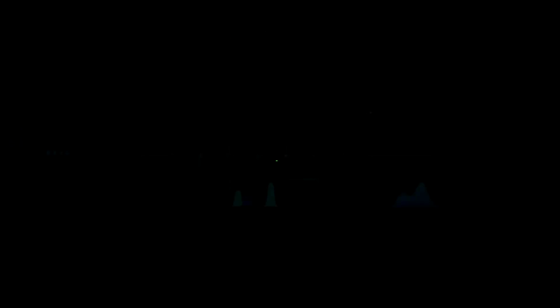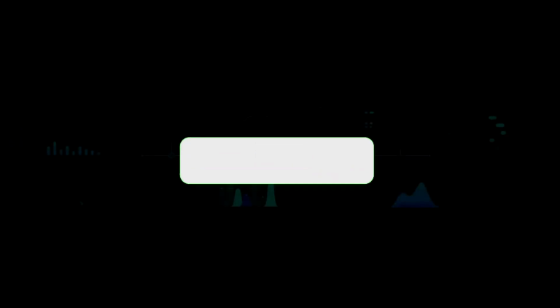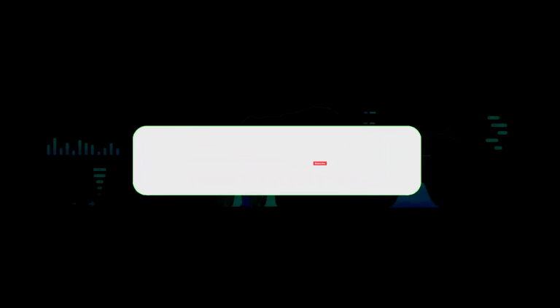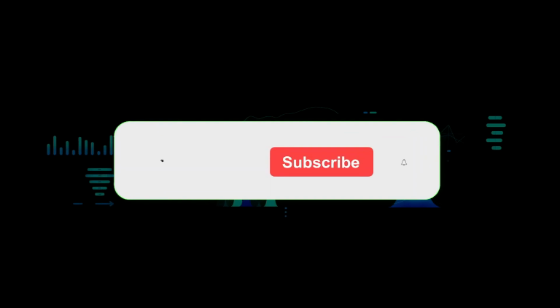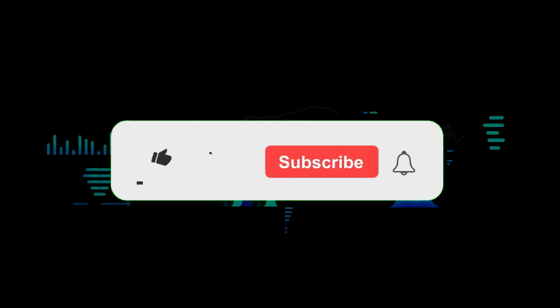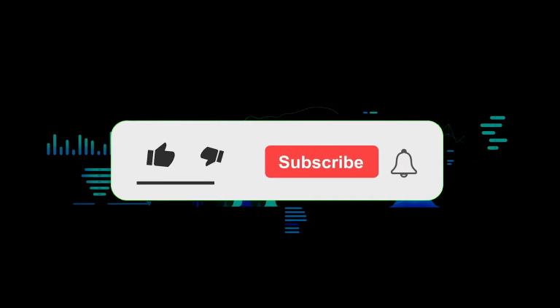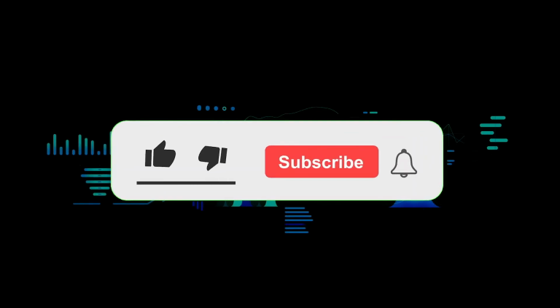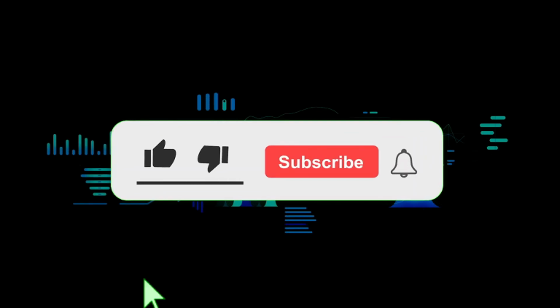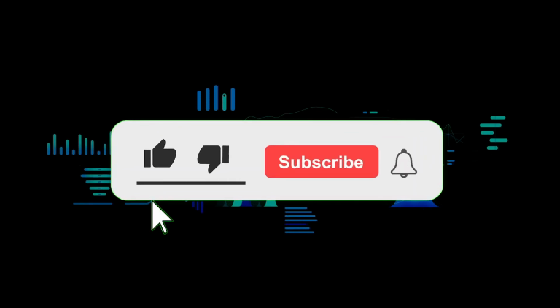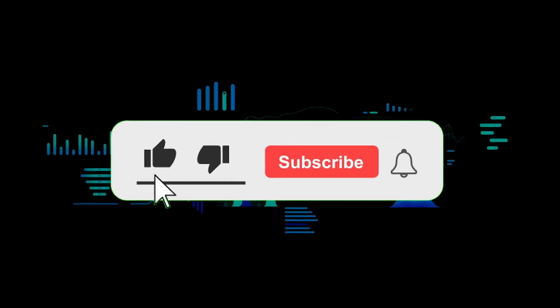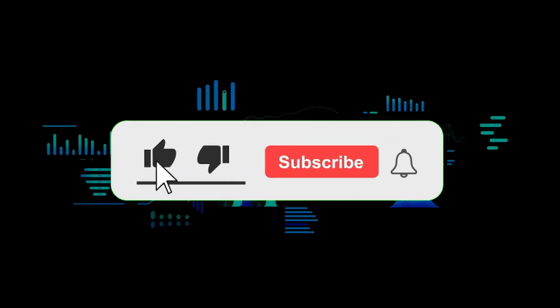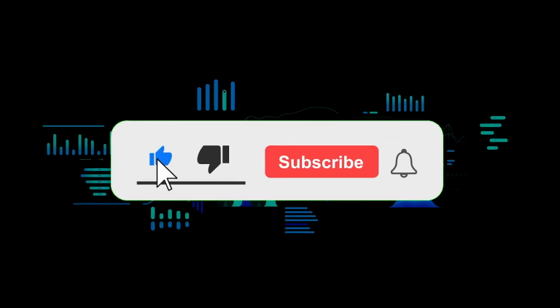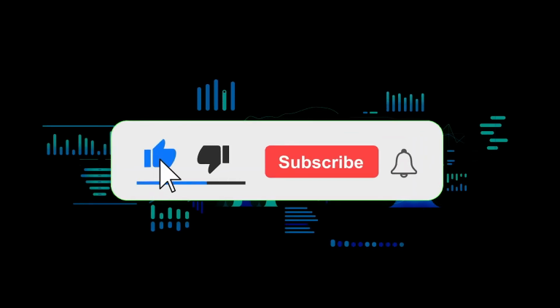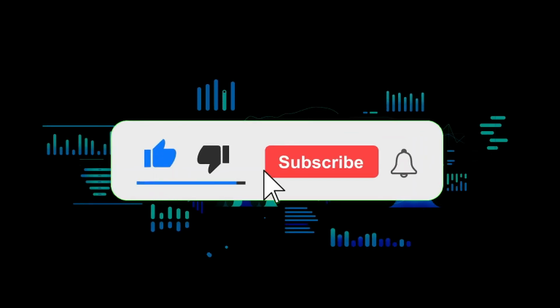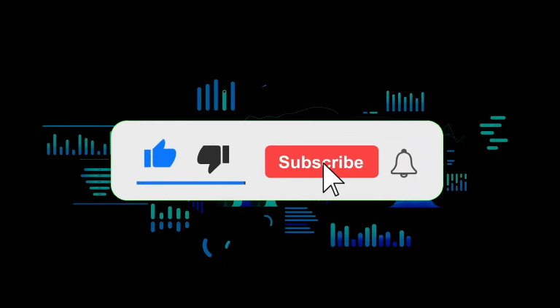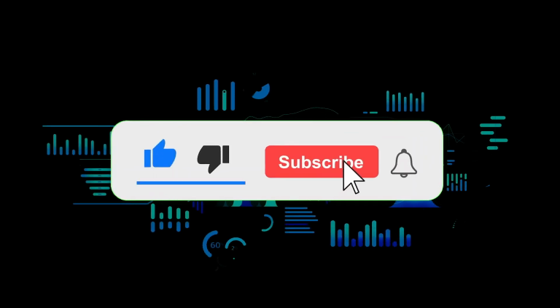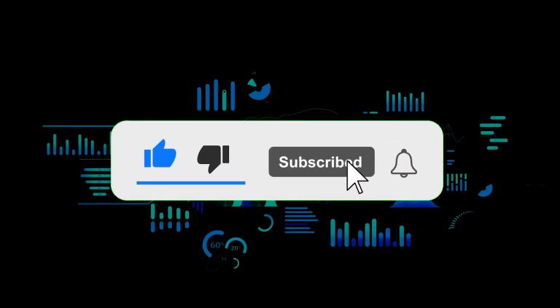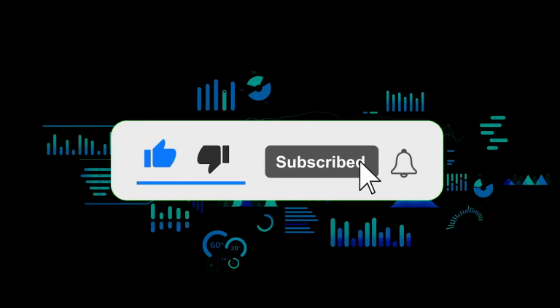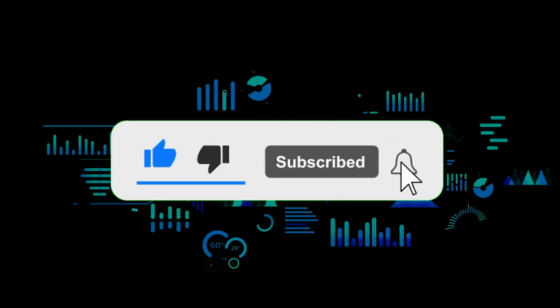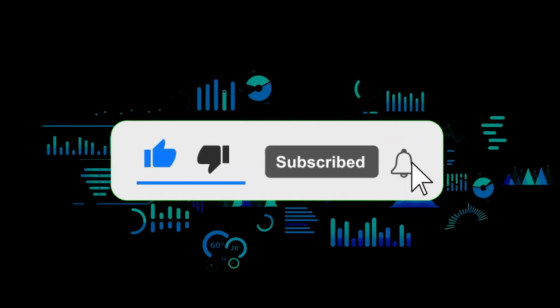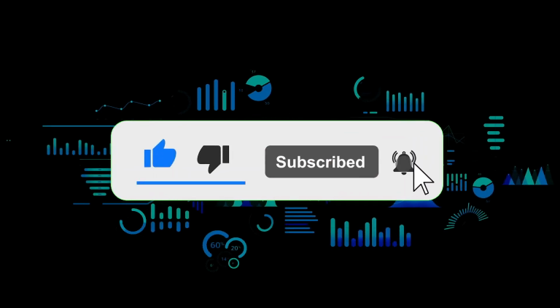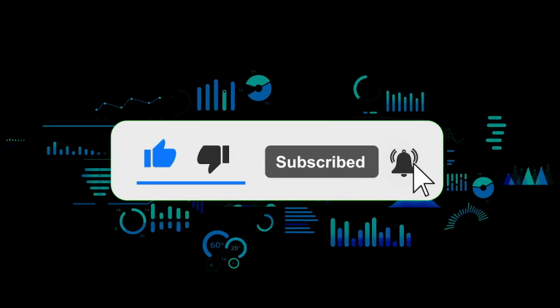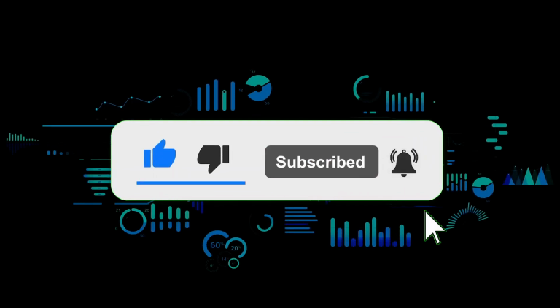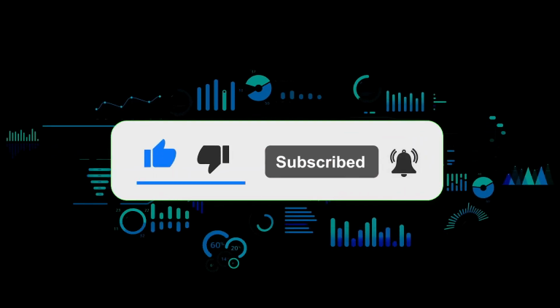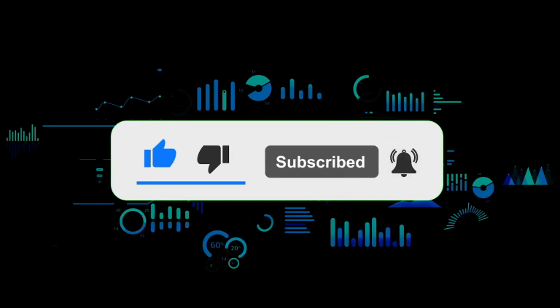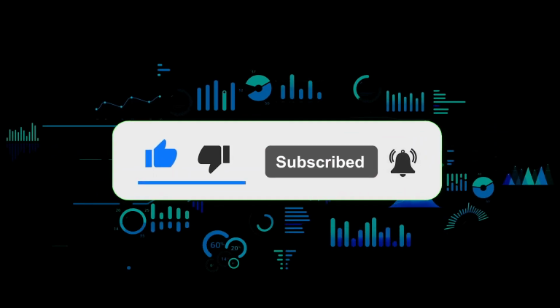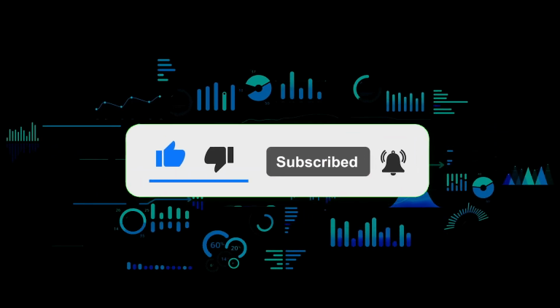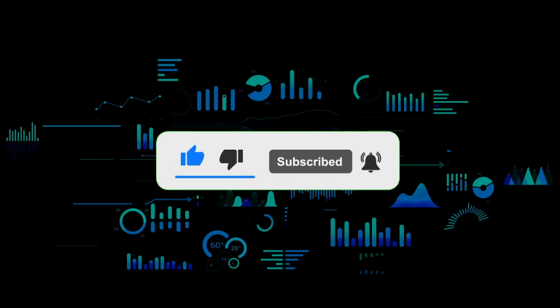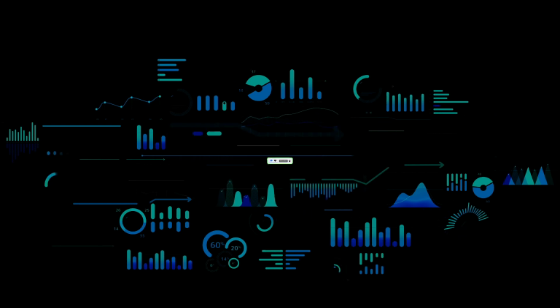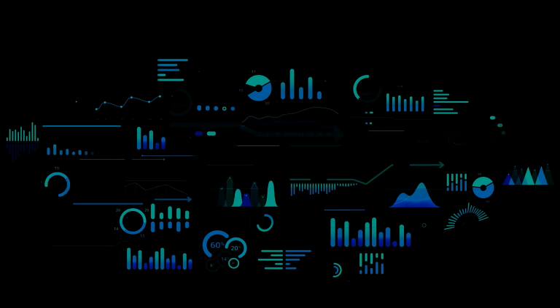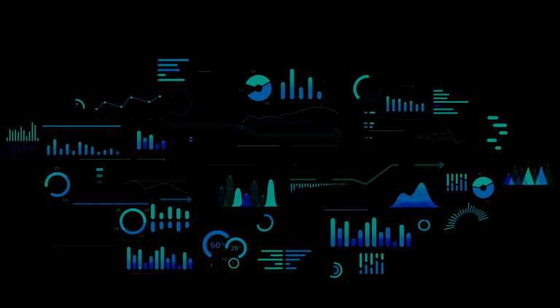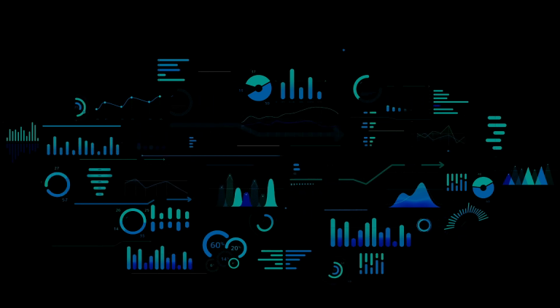That's the end of this video, thanks for watching. Leave a comment if you have any questions and don't forget to subscribe to the channel.